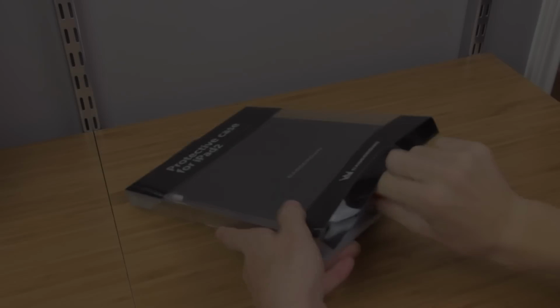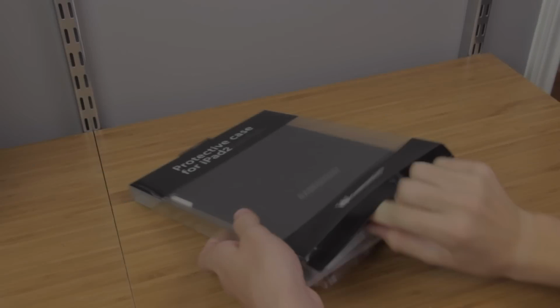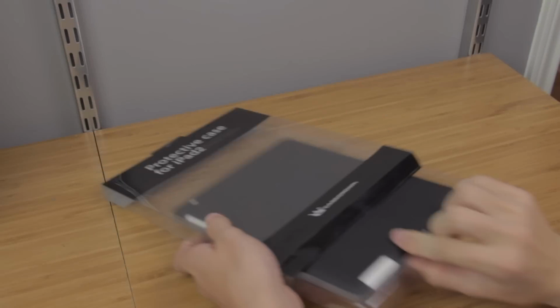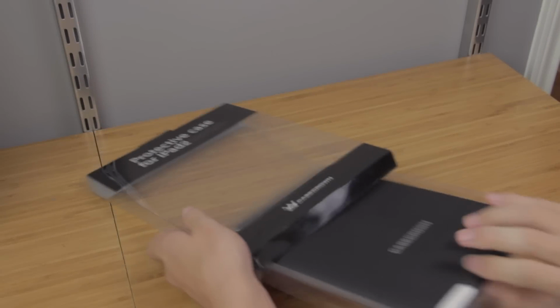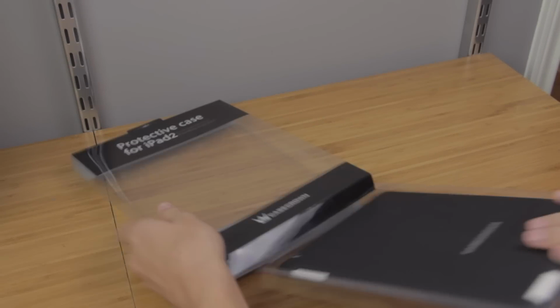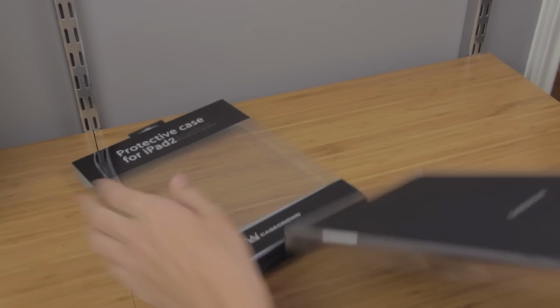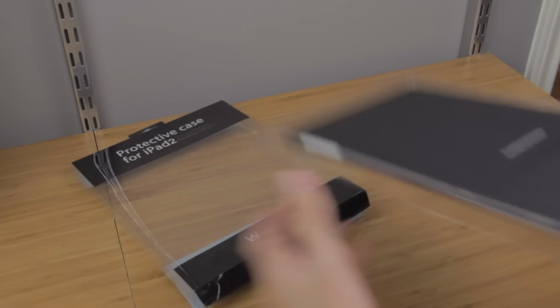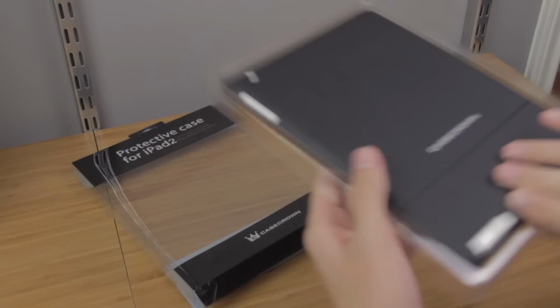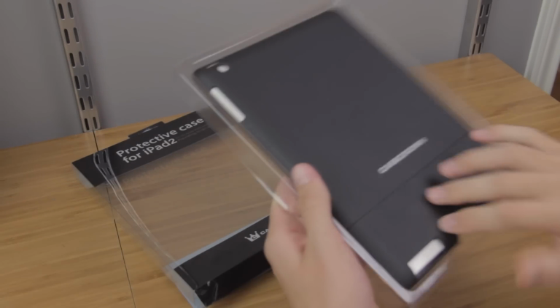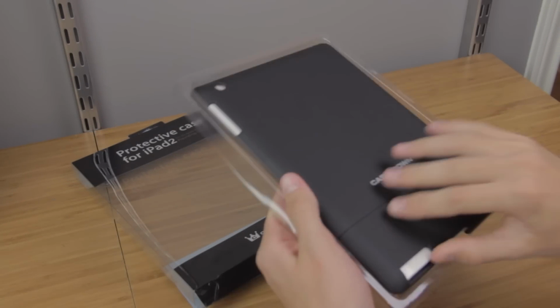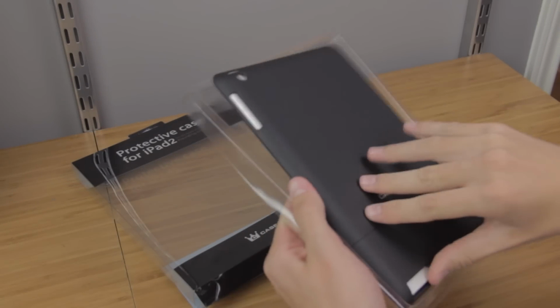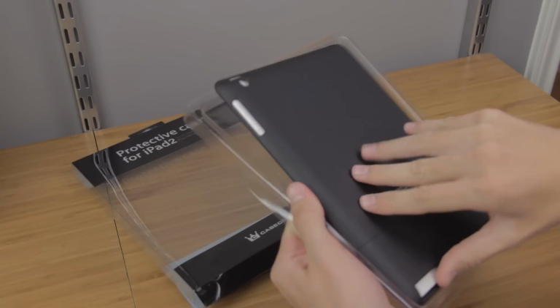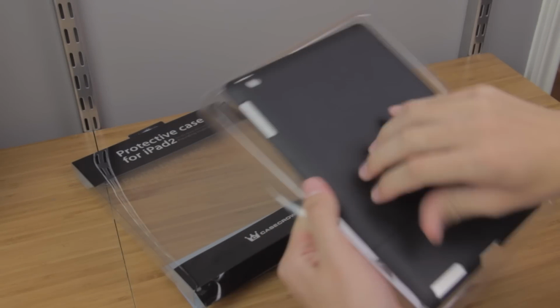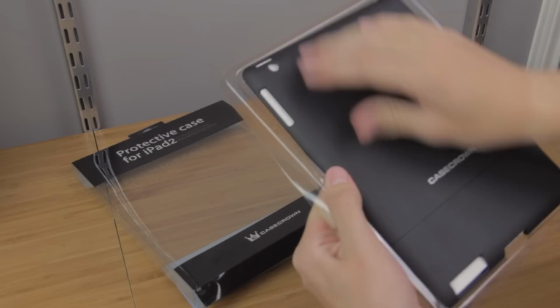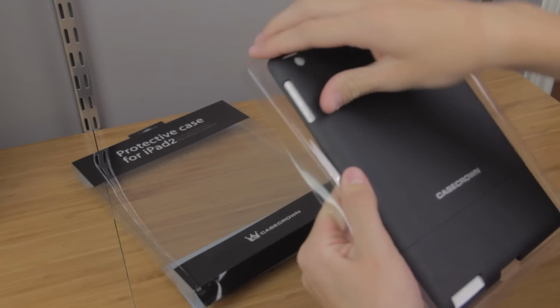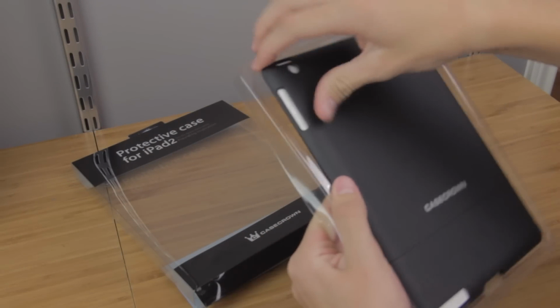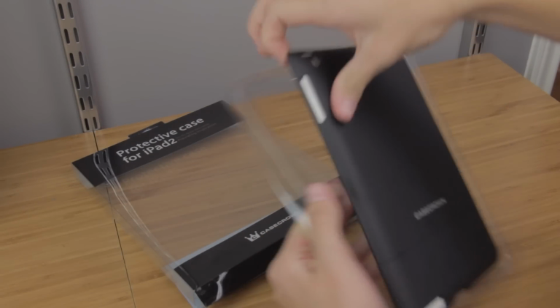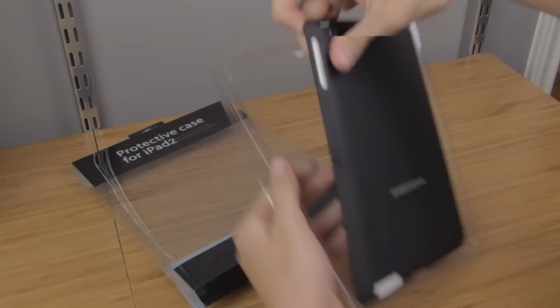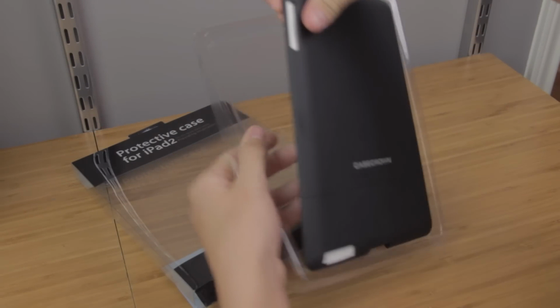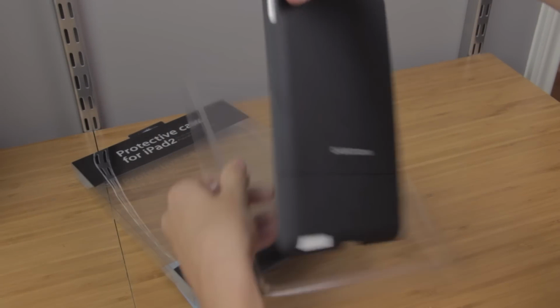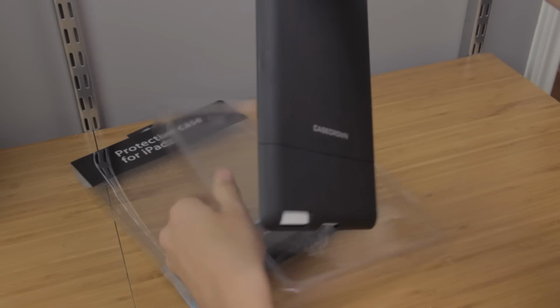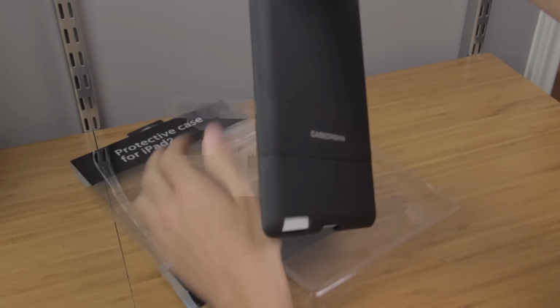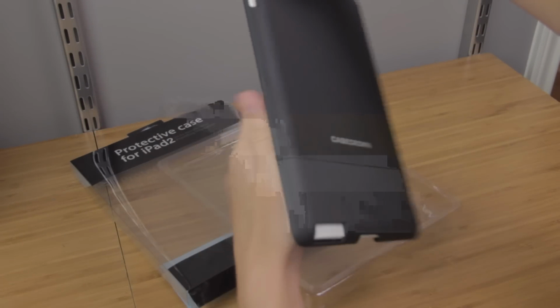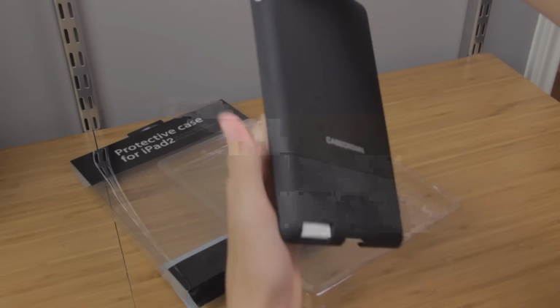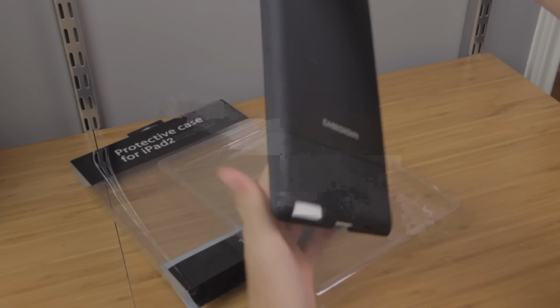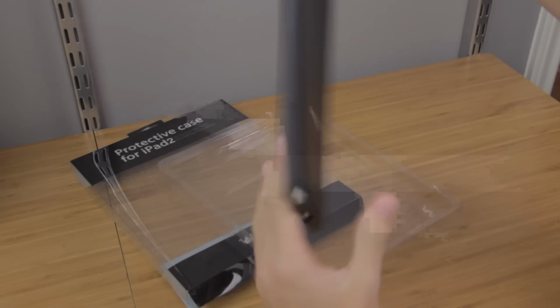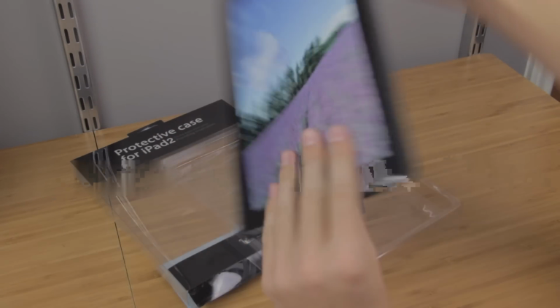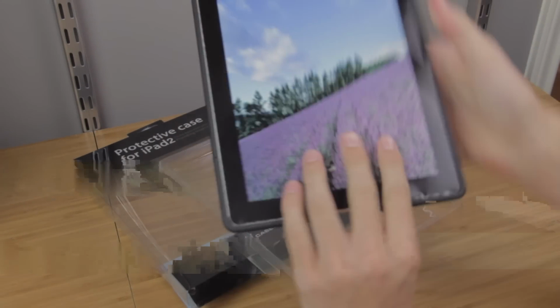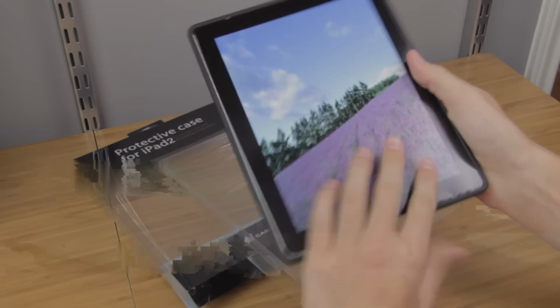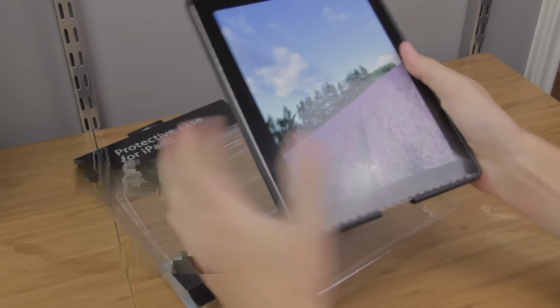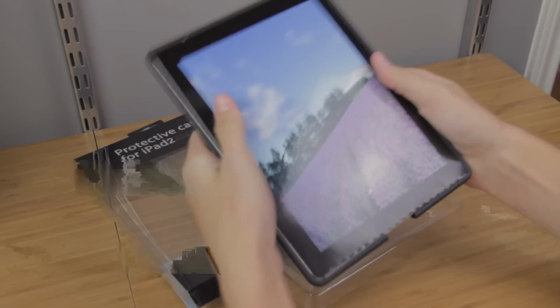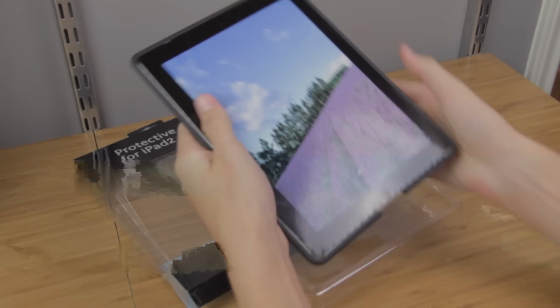What's up YouTube? I'm Cory and today I have the video review of Case Crown's iPad 2 Luxe Glider Case.